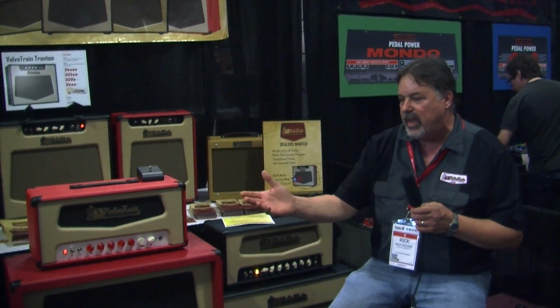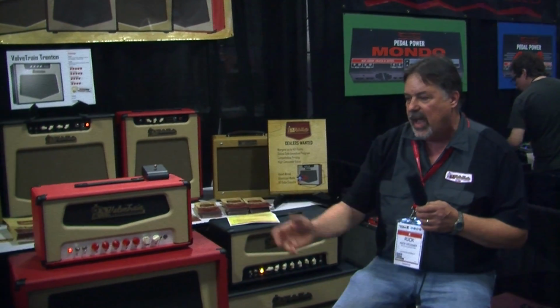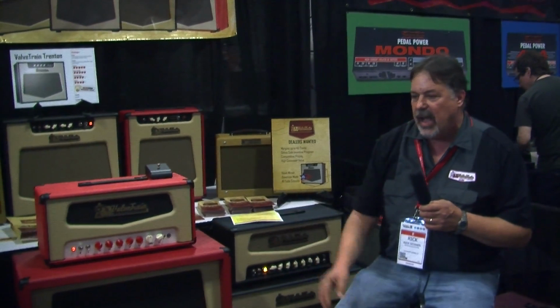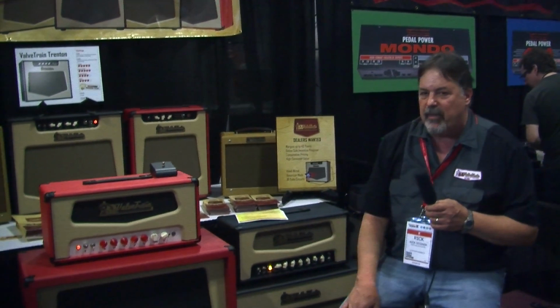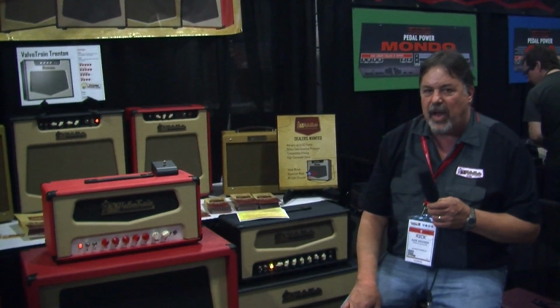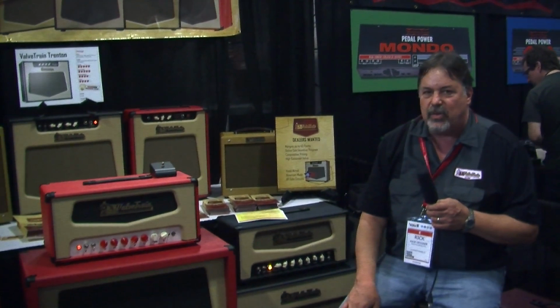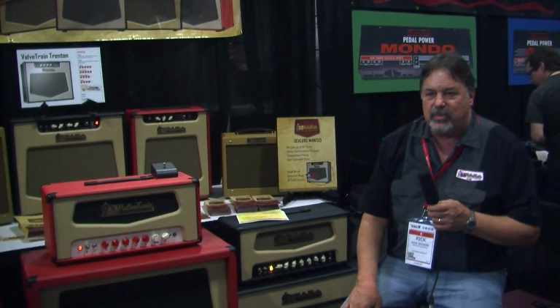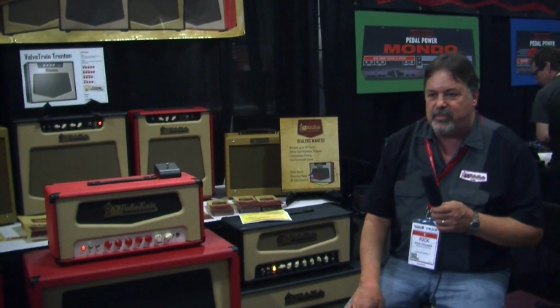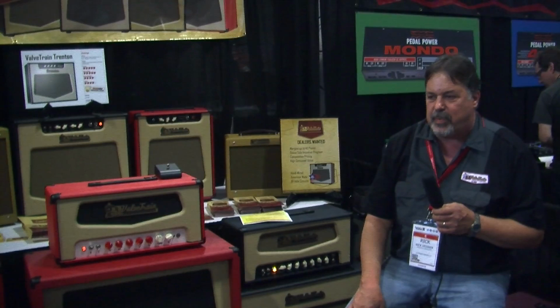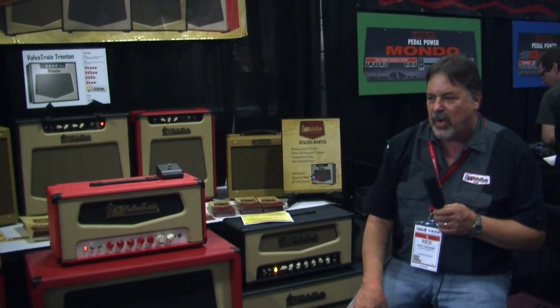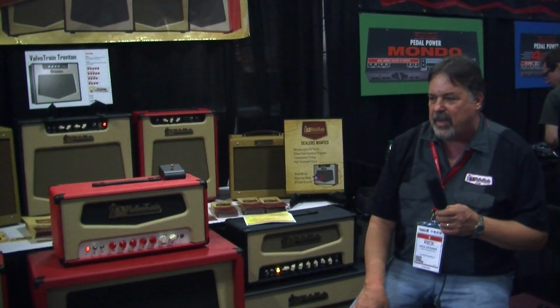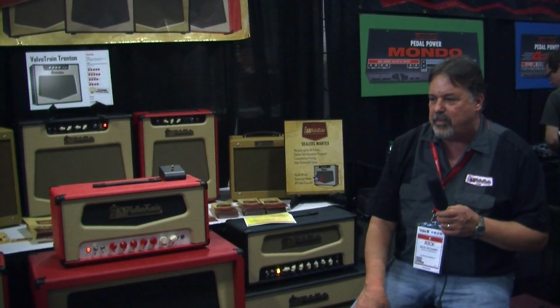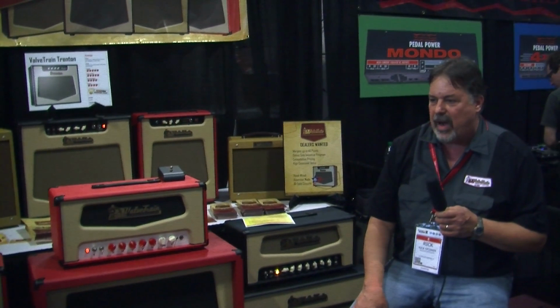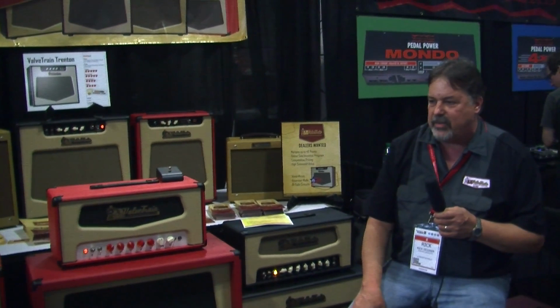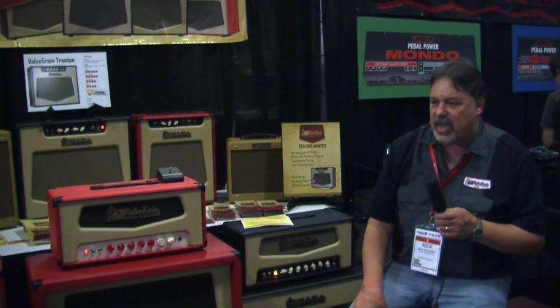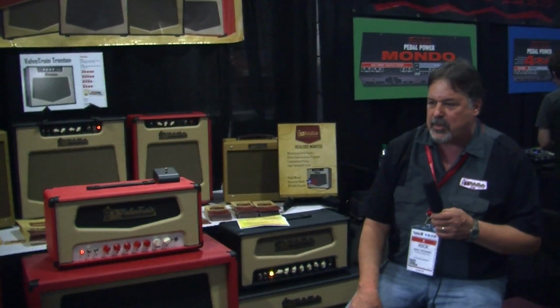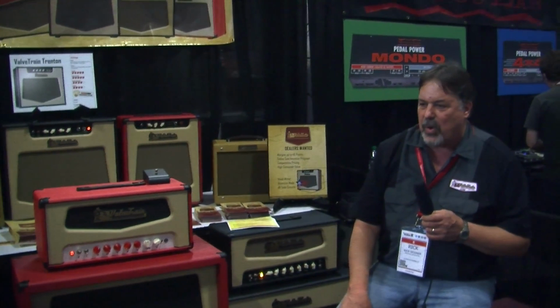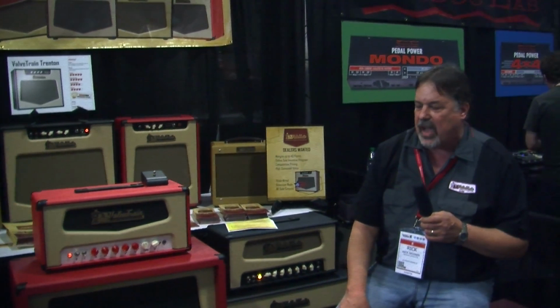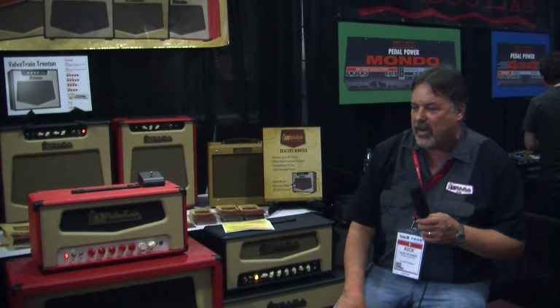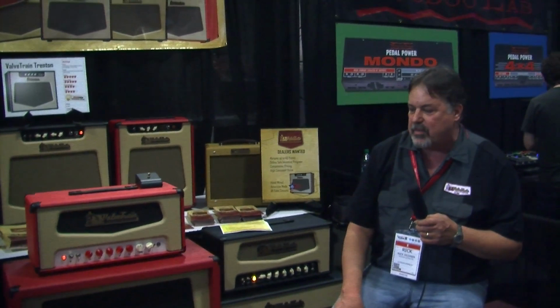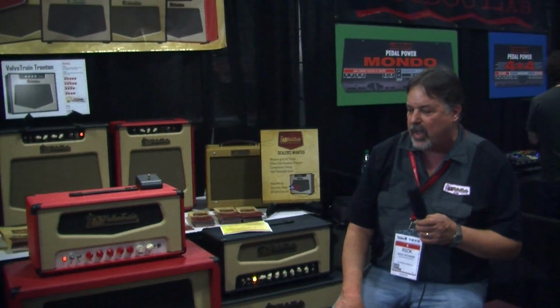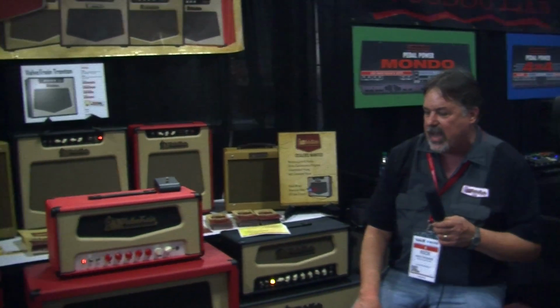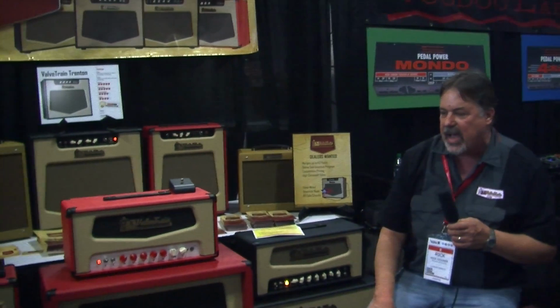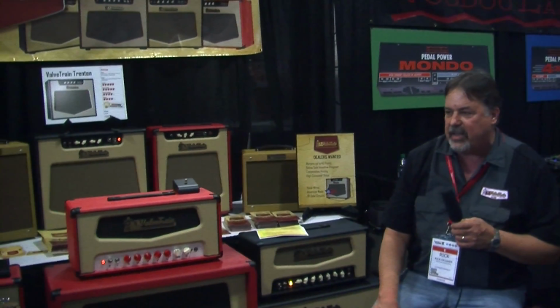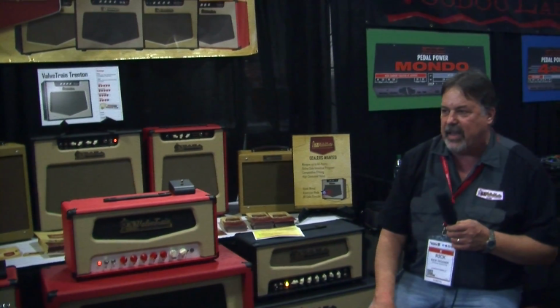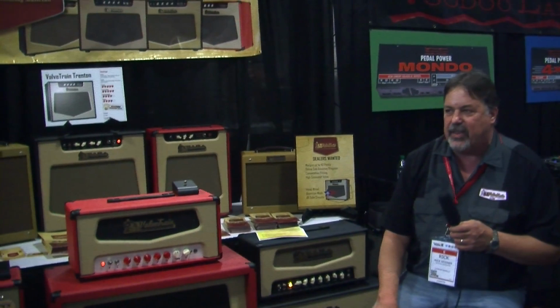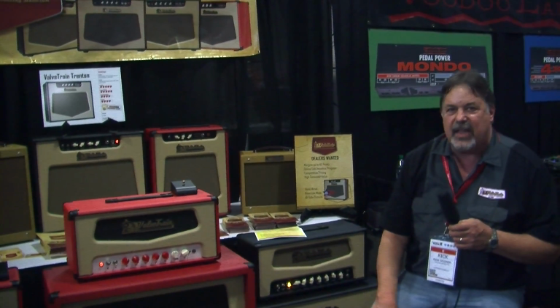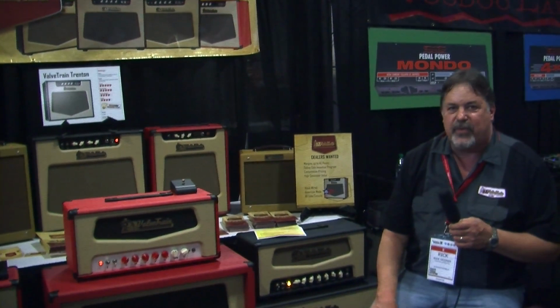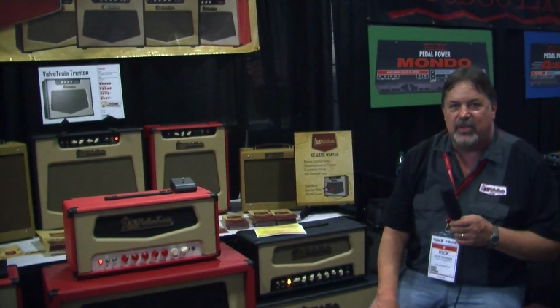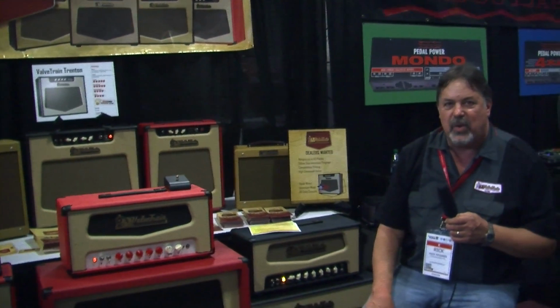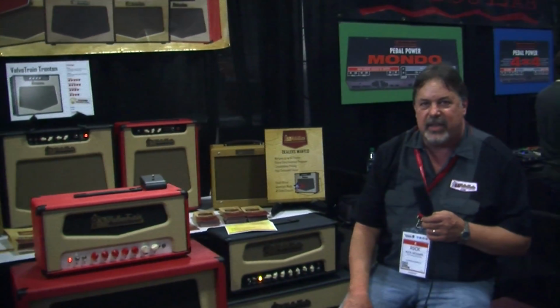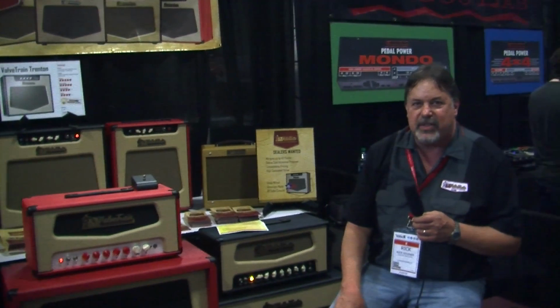I'll have Michael, our tech support guy, go ahead and play you out. Thanks for joining us.